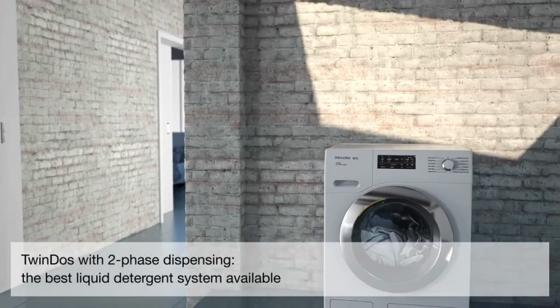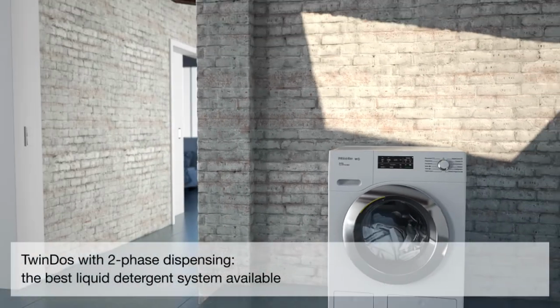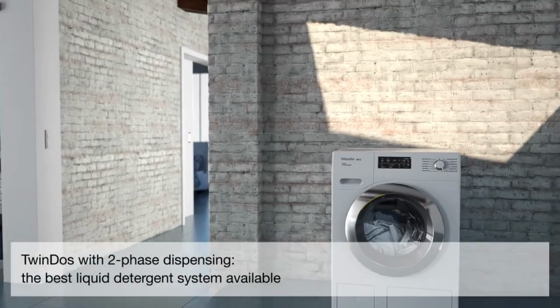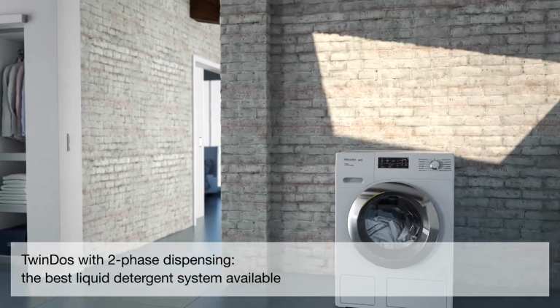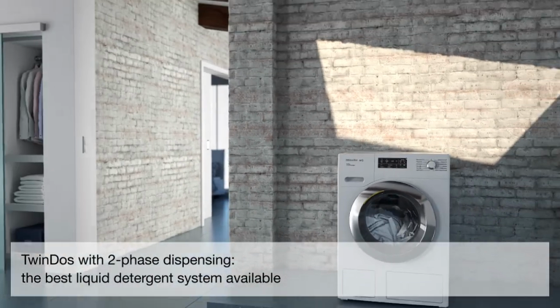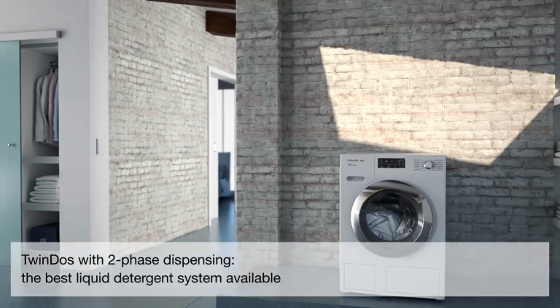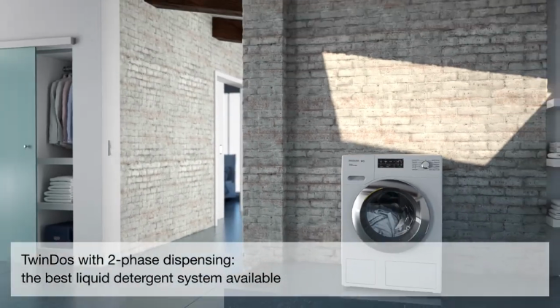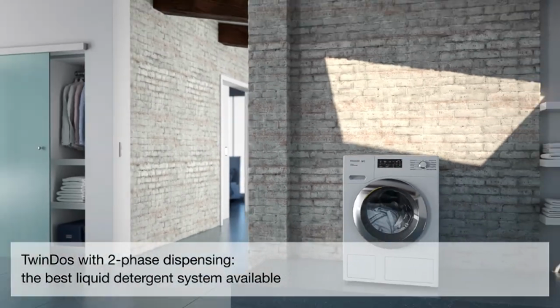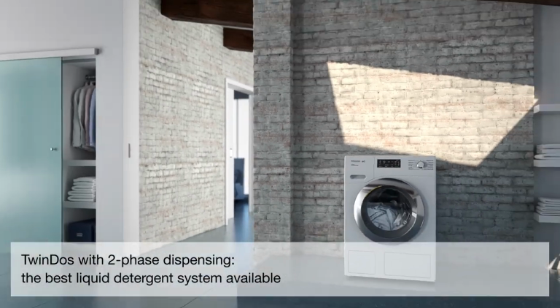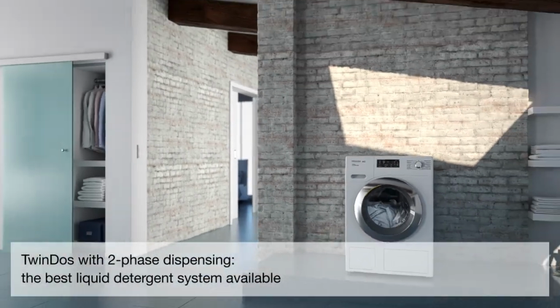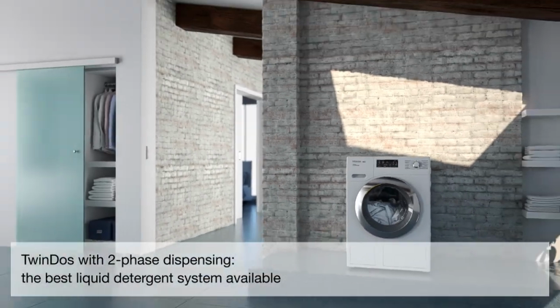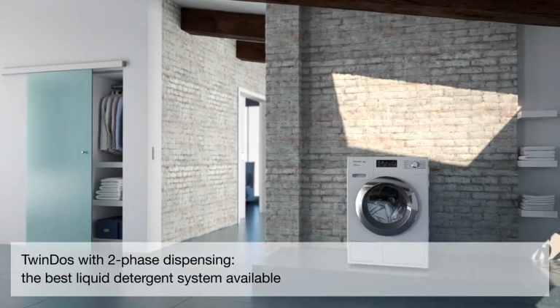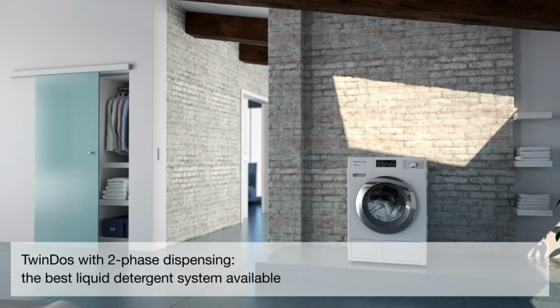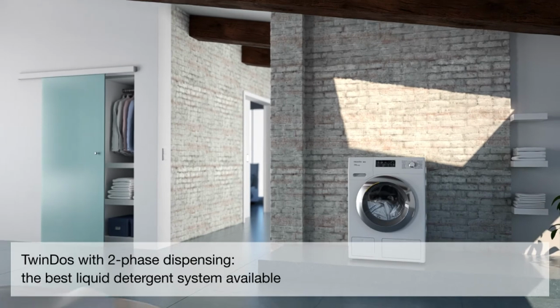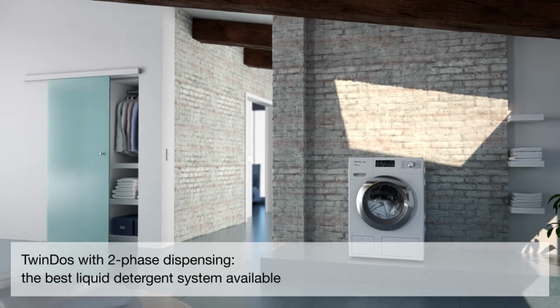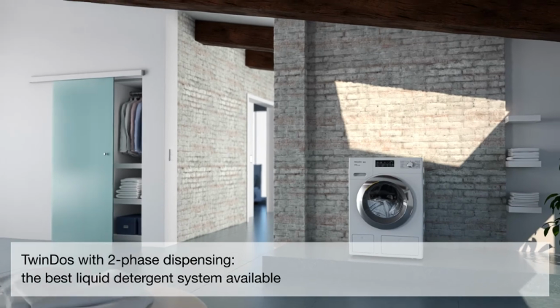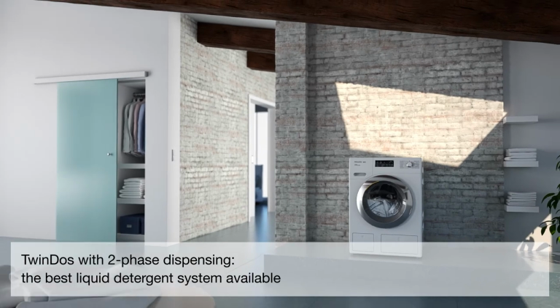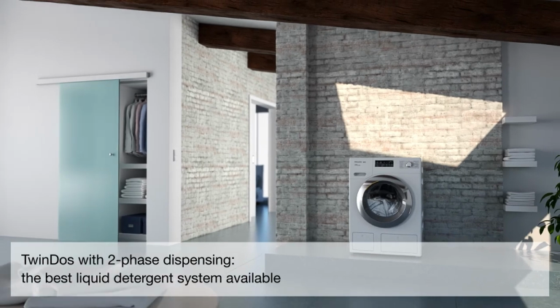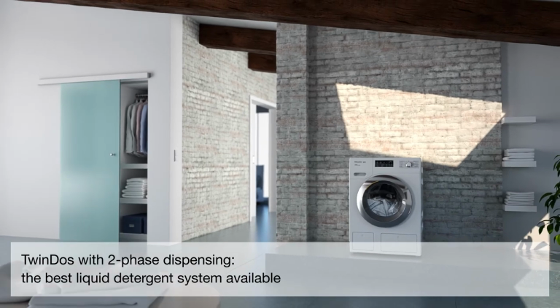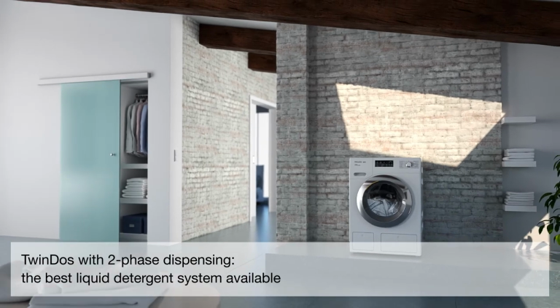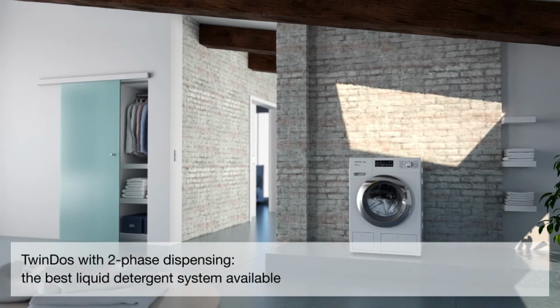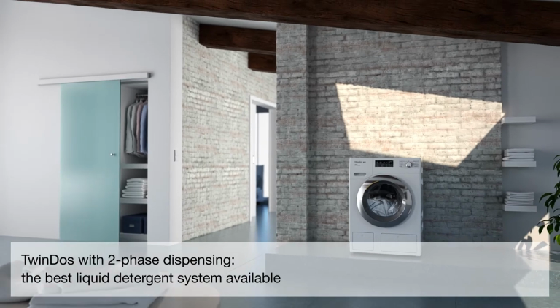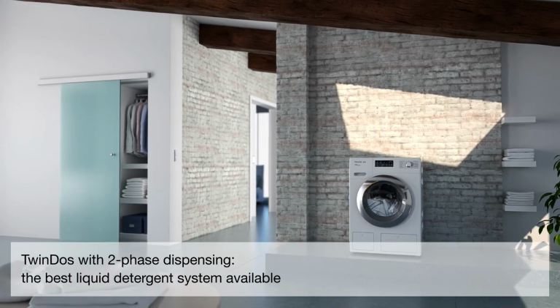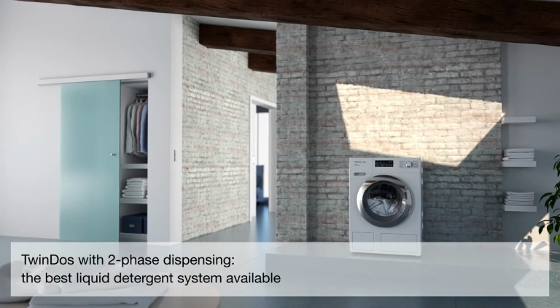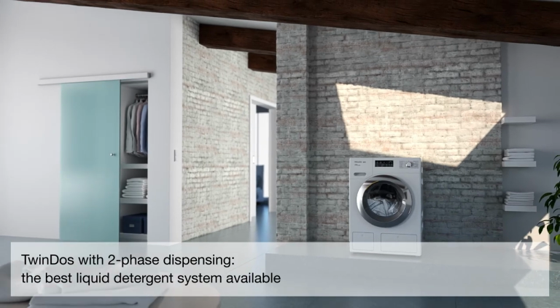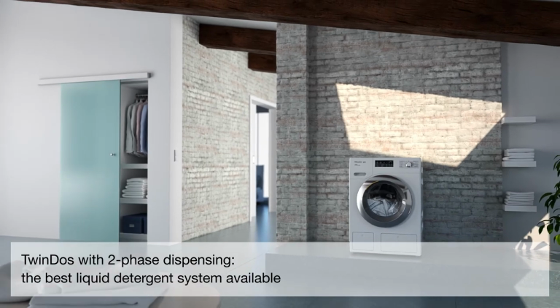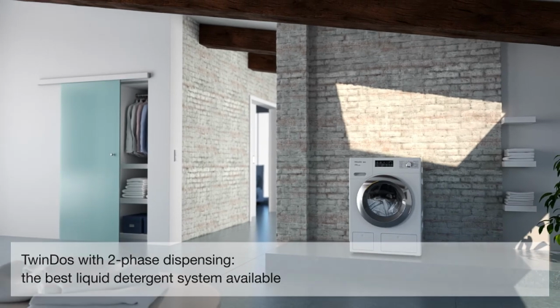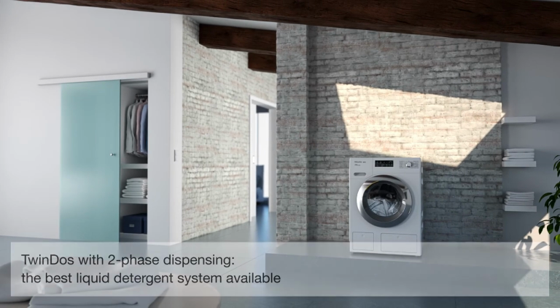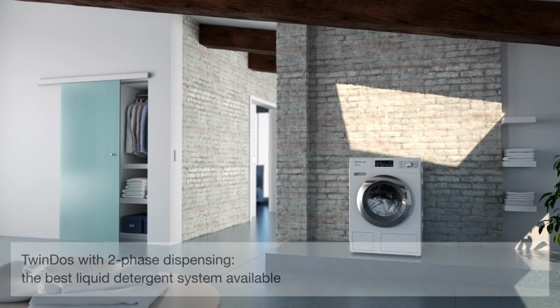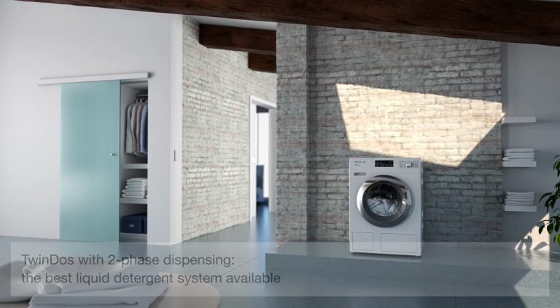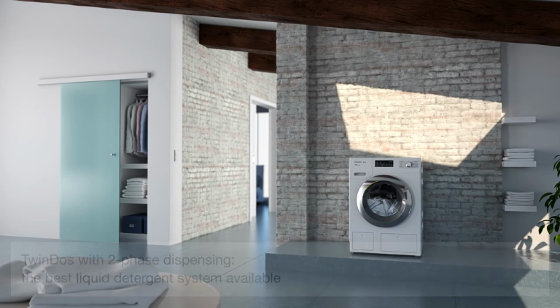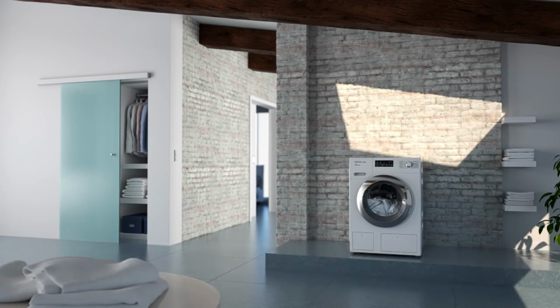TwinDOS with two-phase dispensing — the best liquid detergent system available.